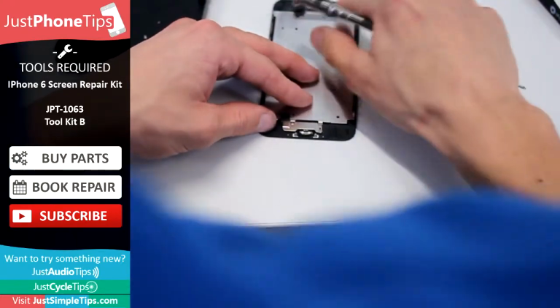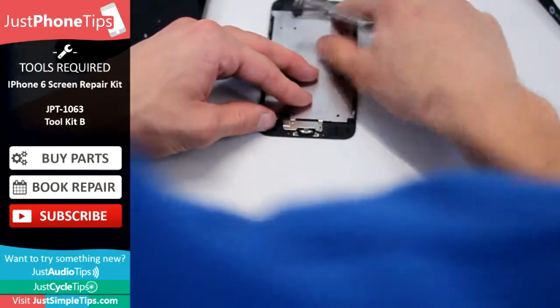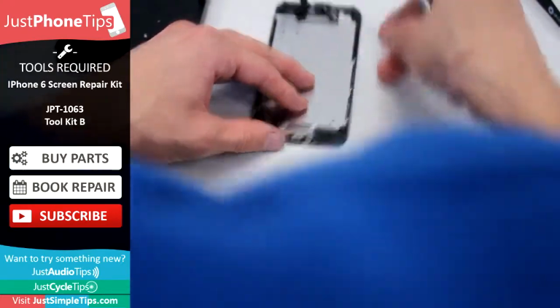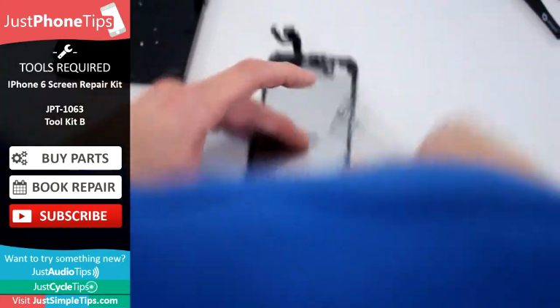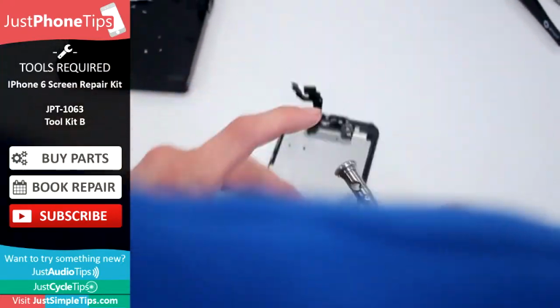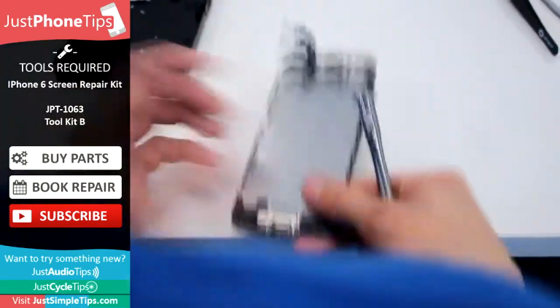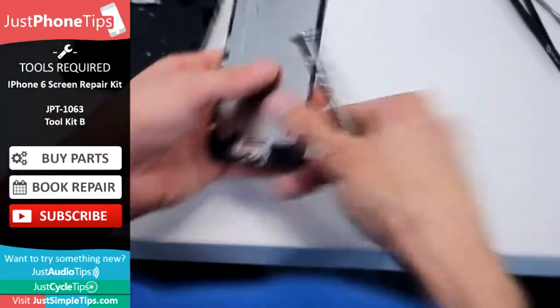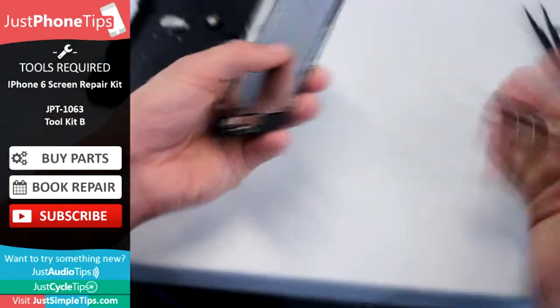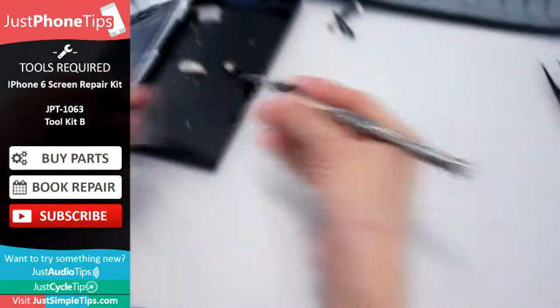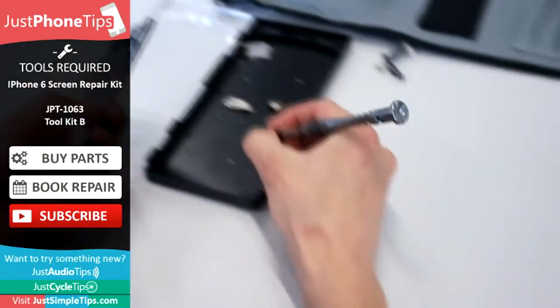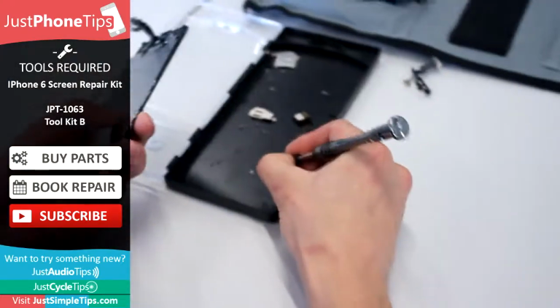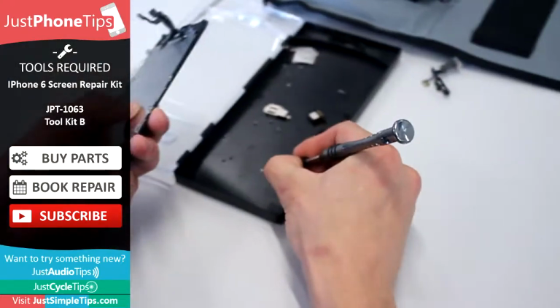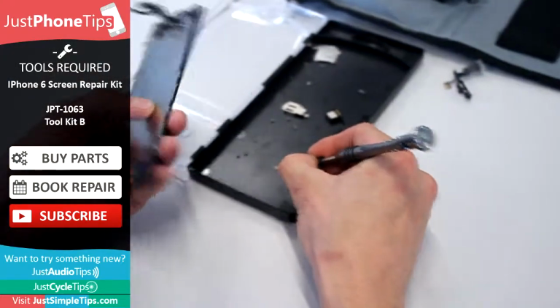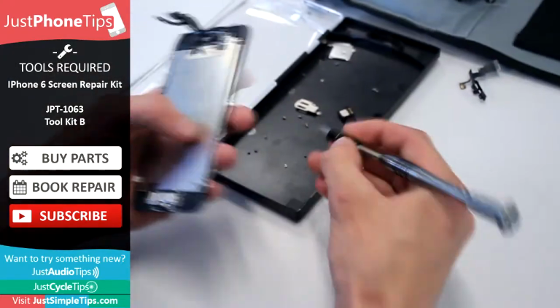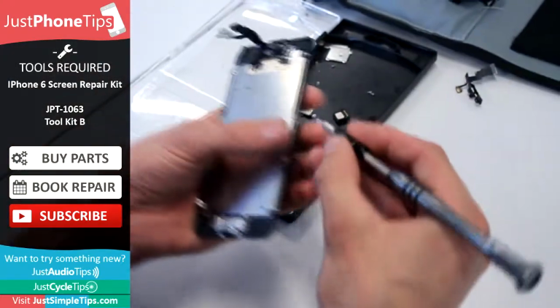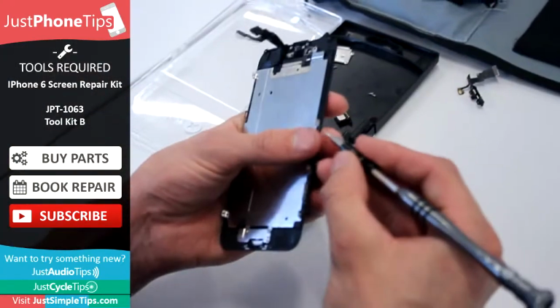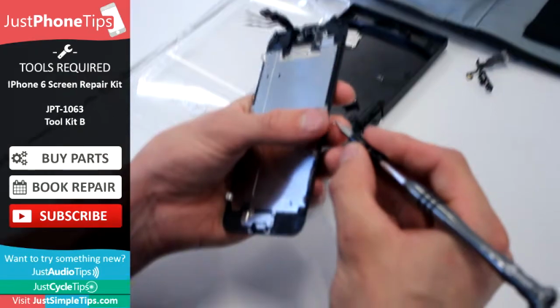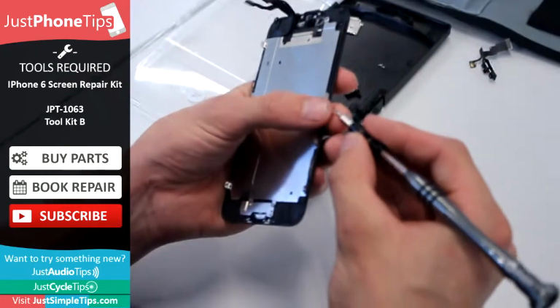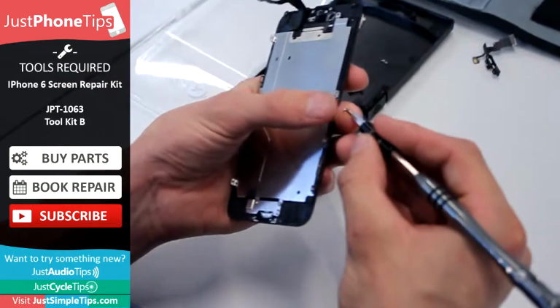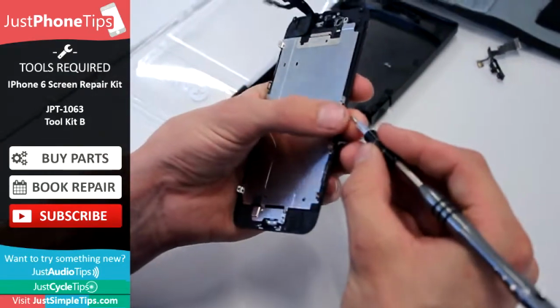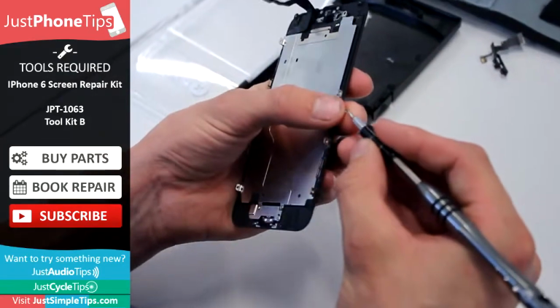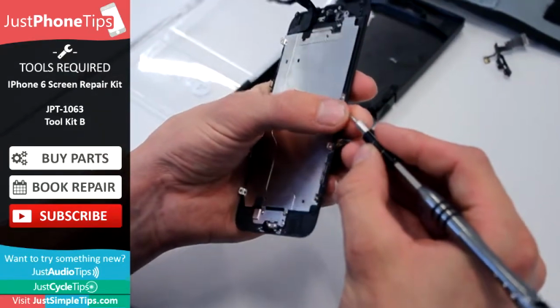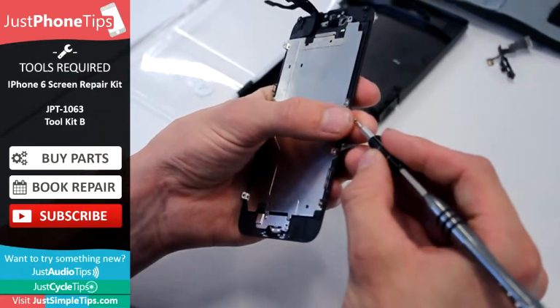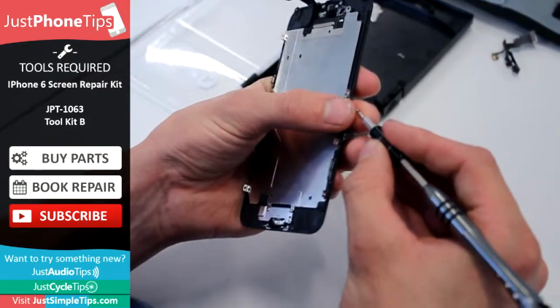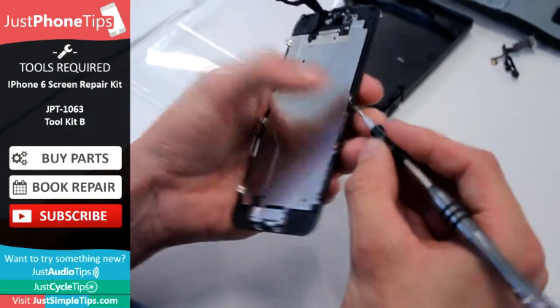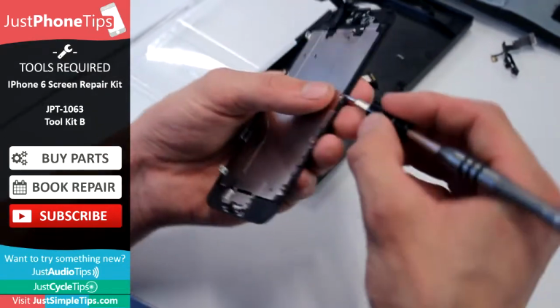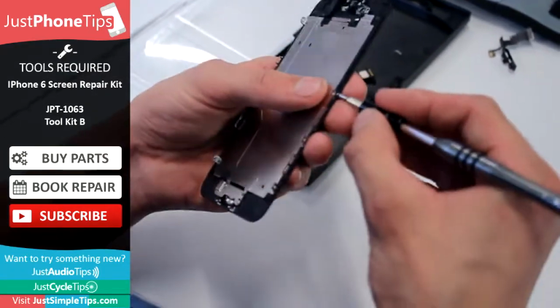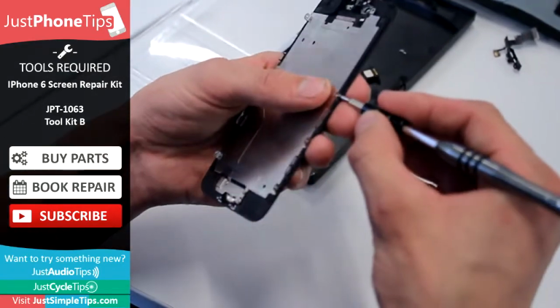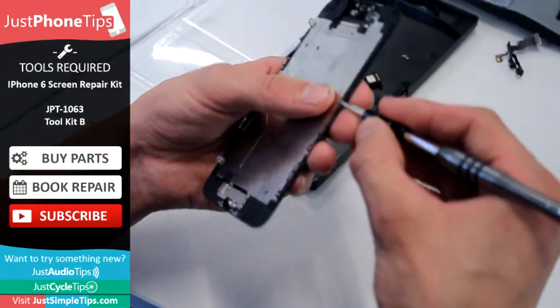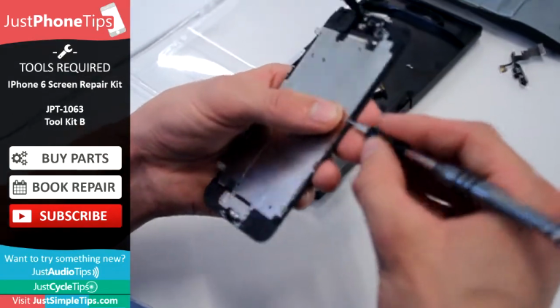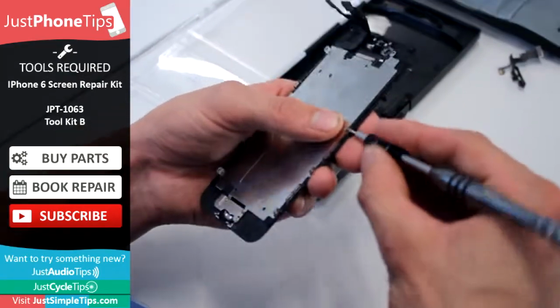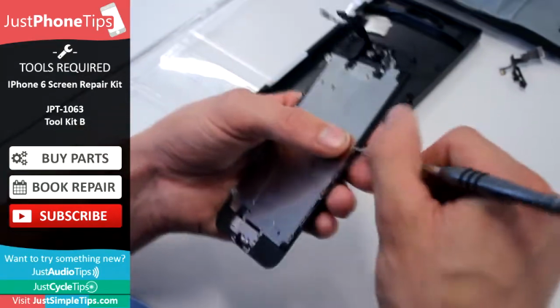So once we're at this stage, we can re-screw the LCD backplate back onto the new screen.